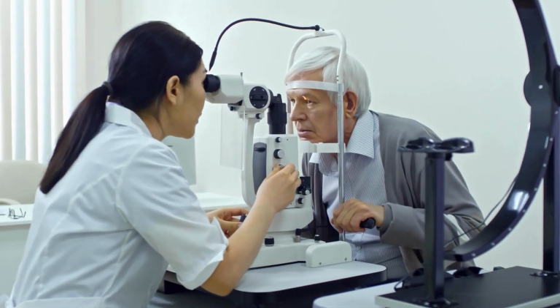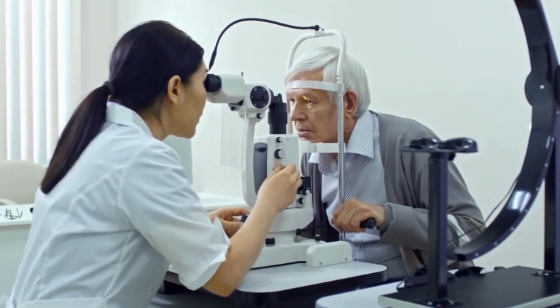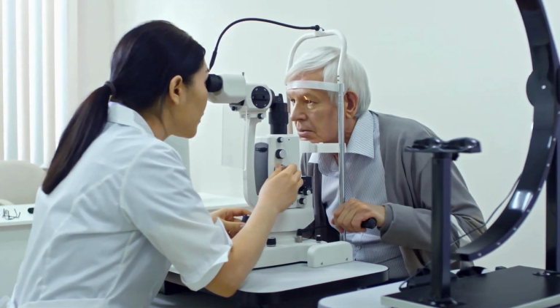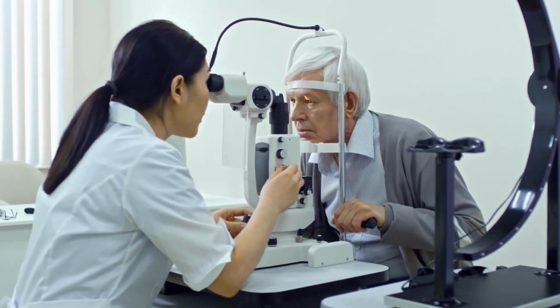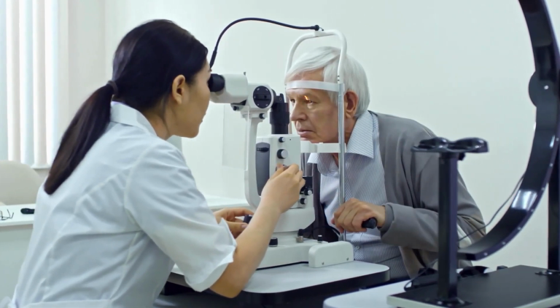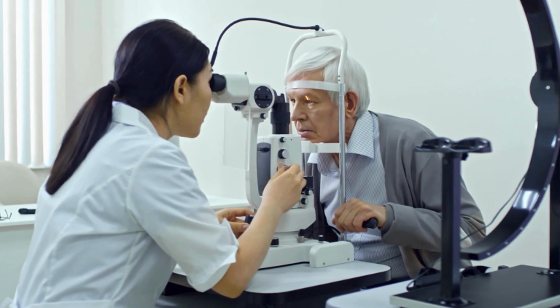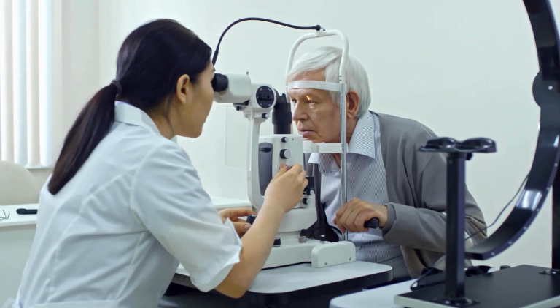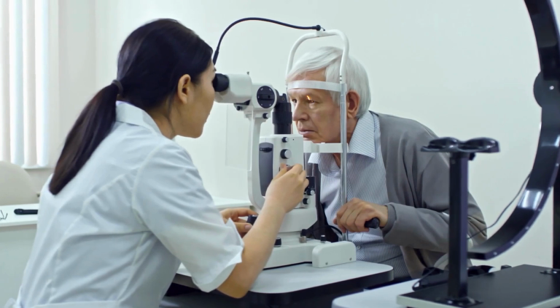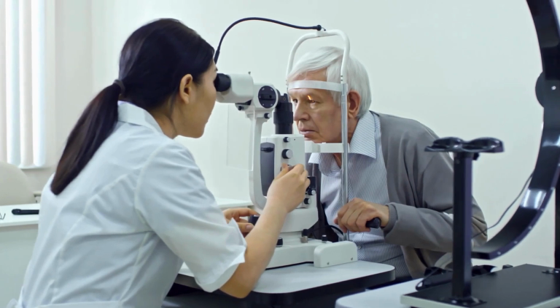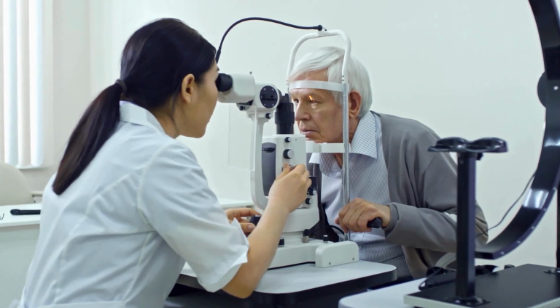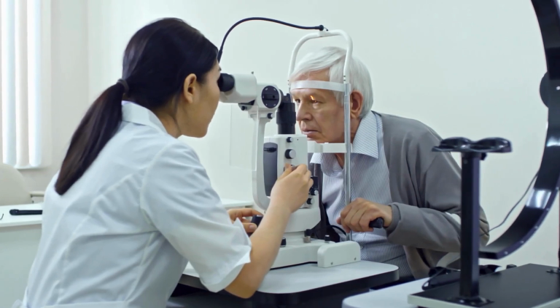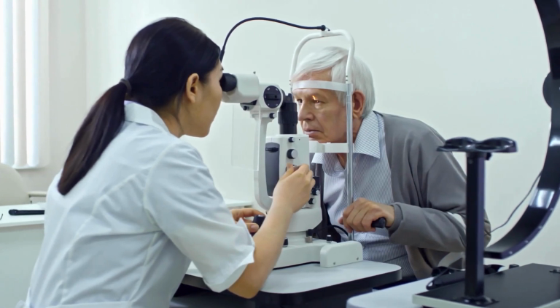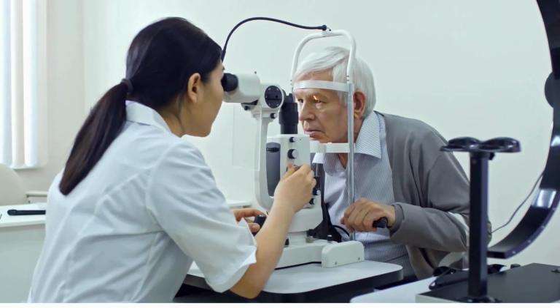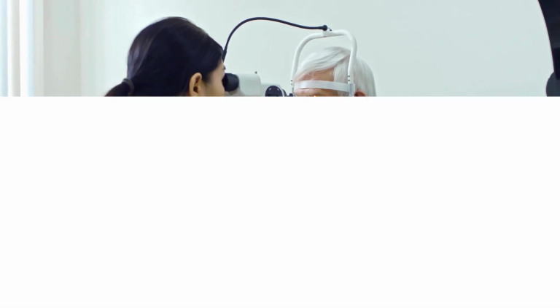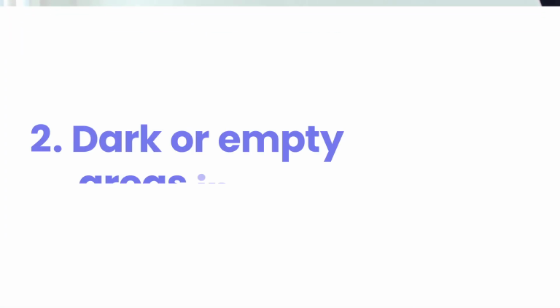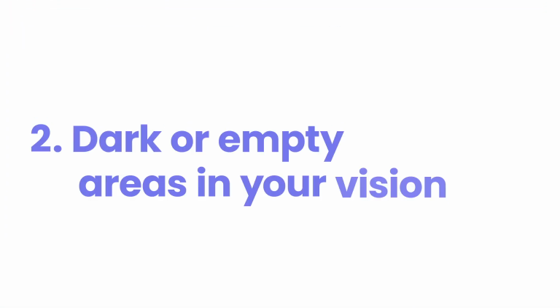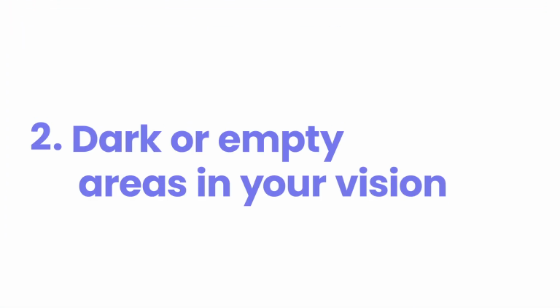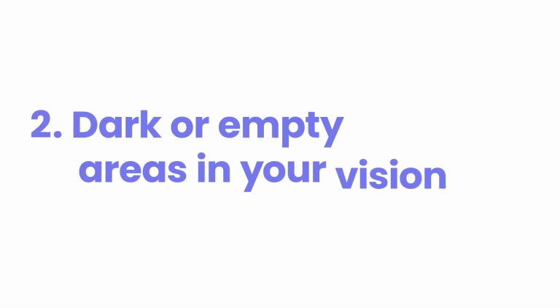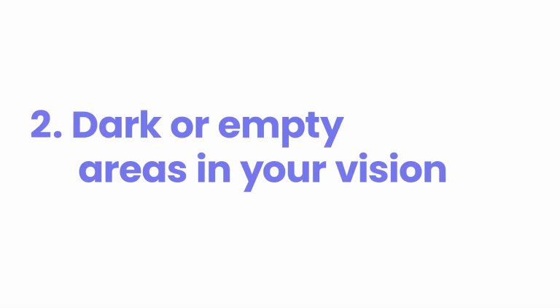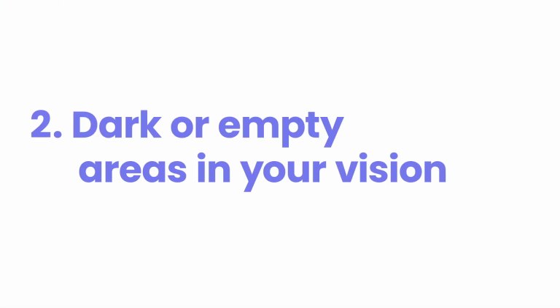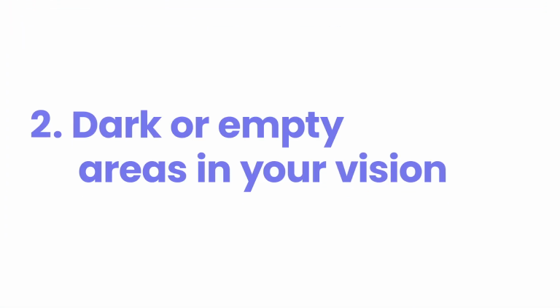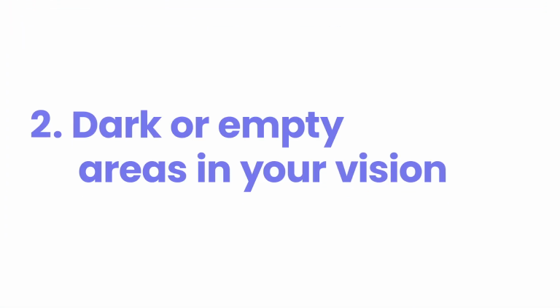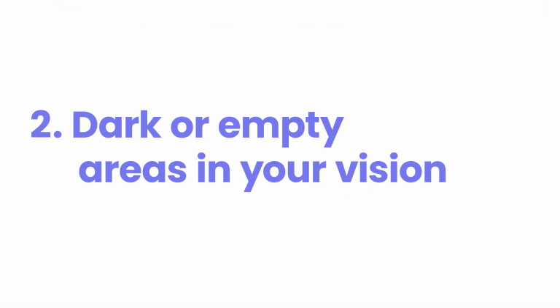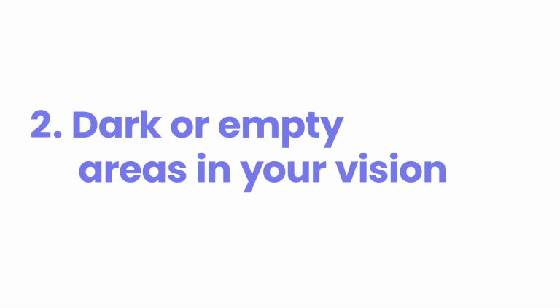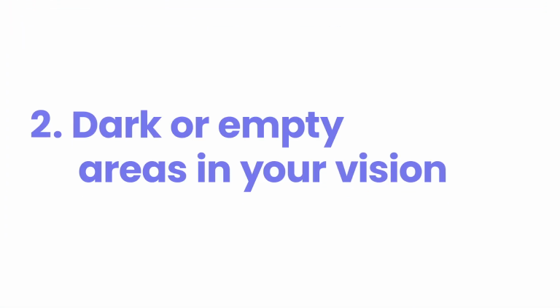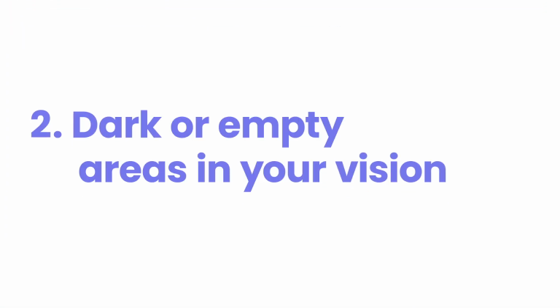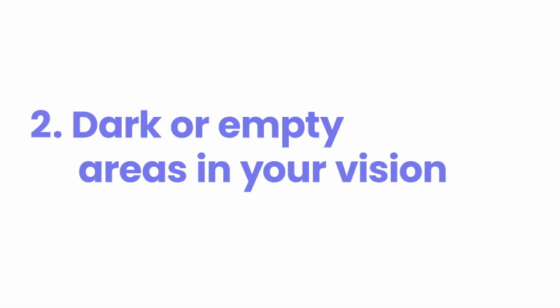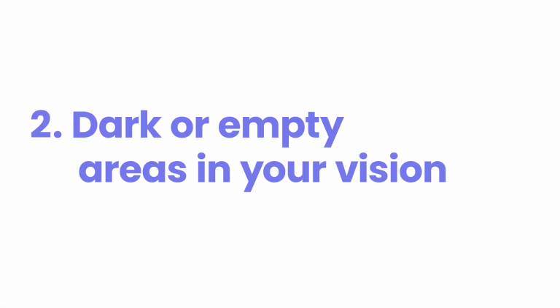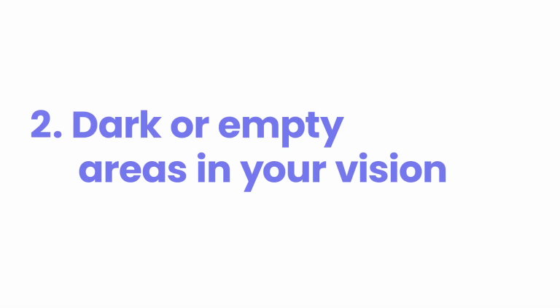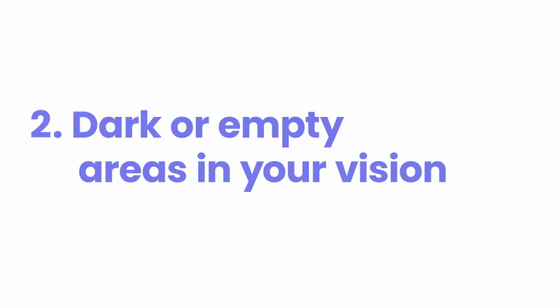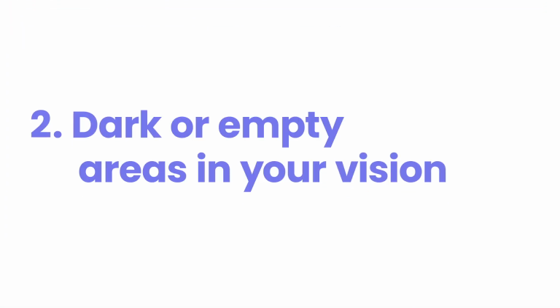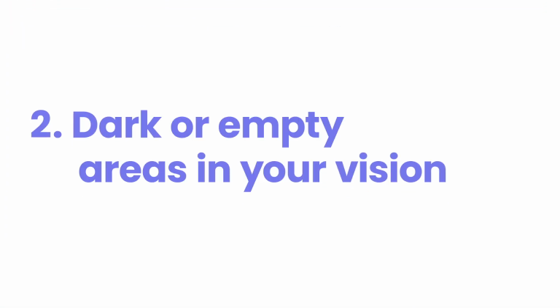If you're experiencing these symptoms, it's crucial to consult an eye doctor promptly, as early detection and treatment can prevent long-term damage to your eyes.